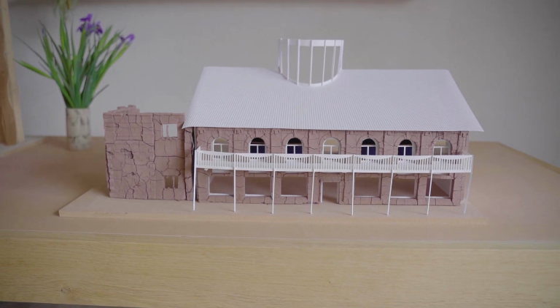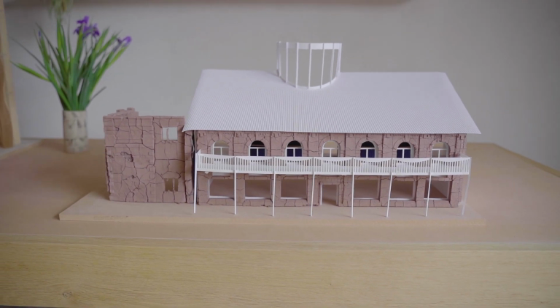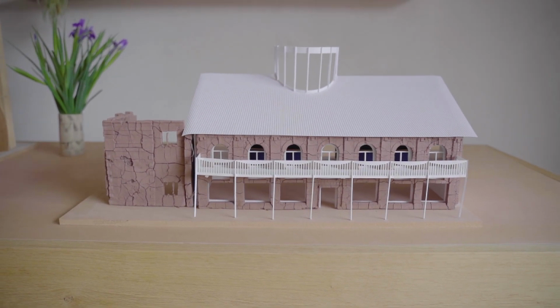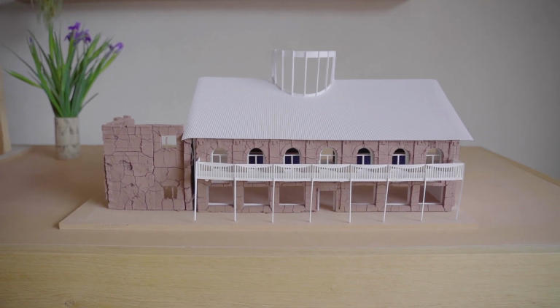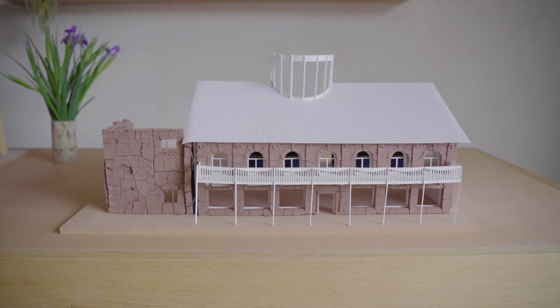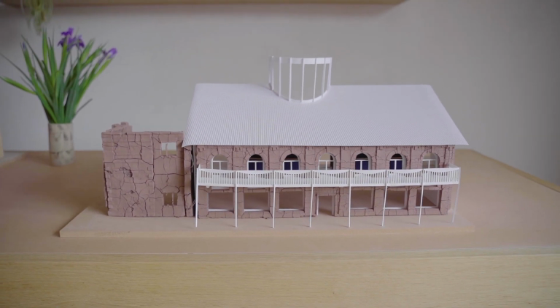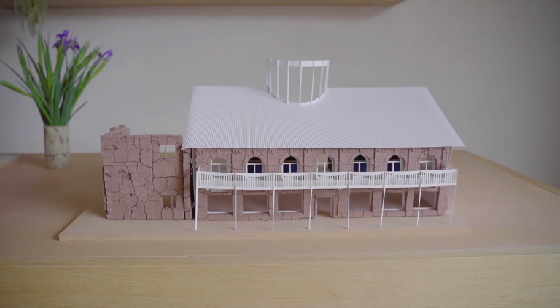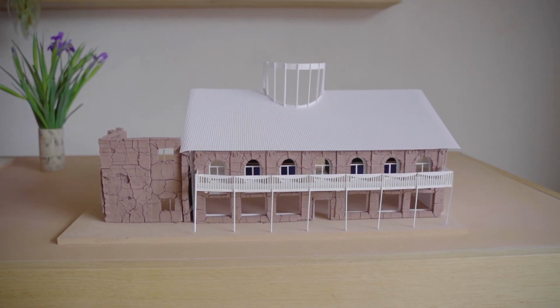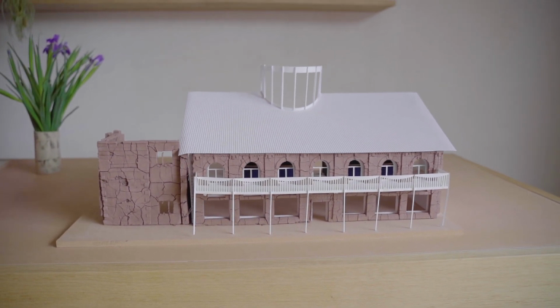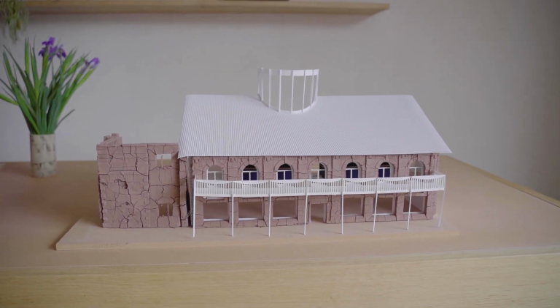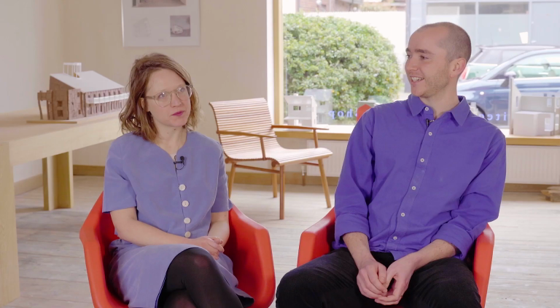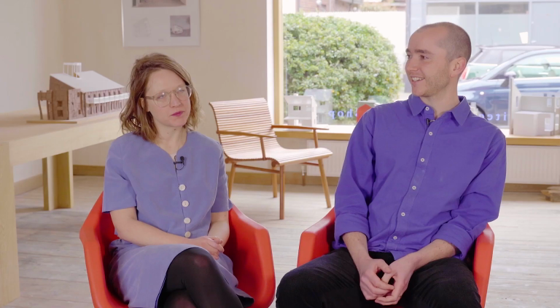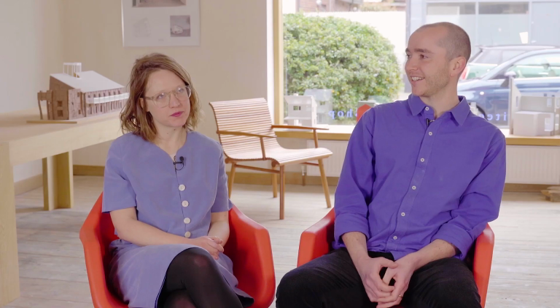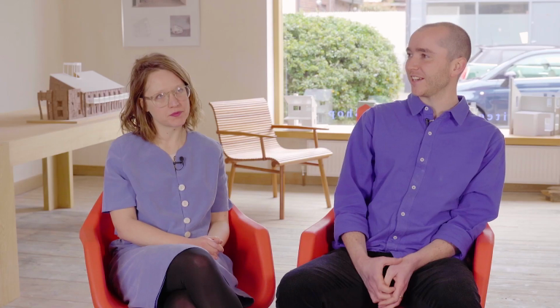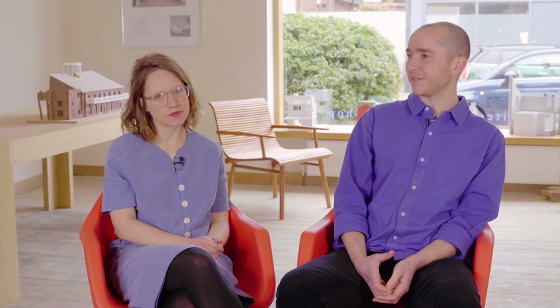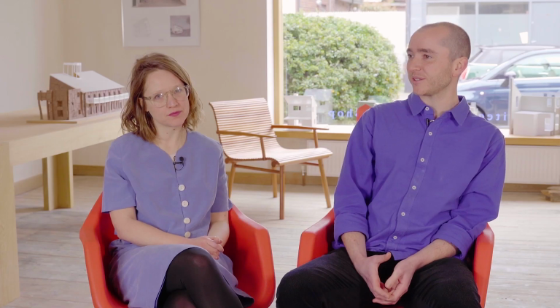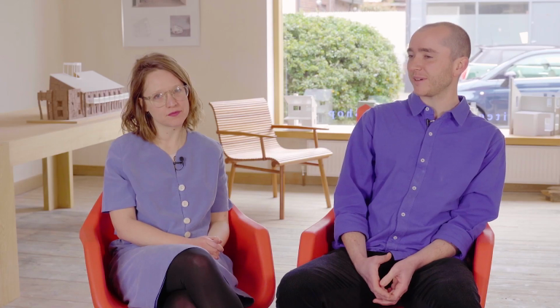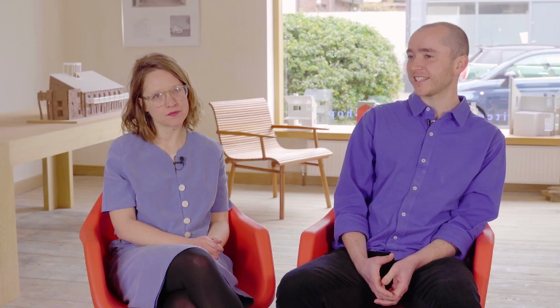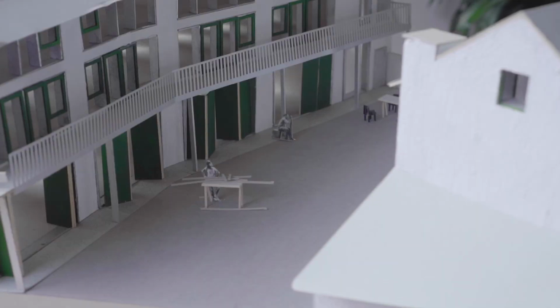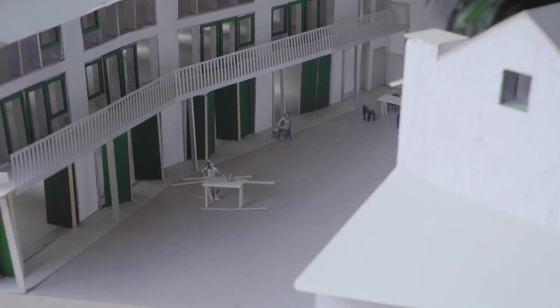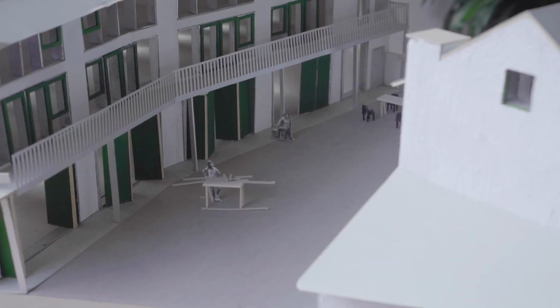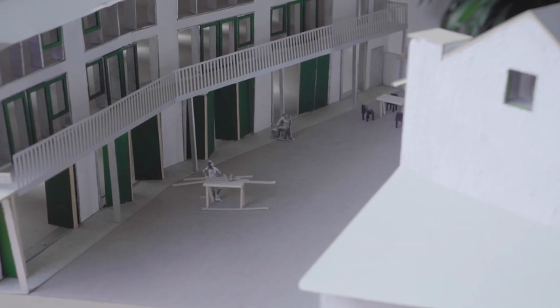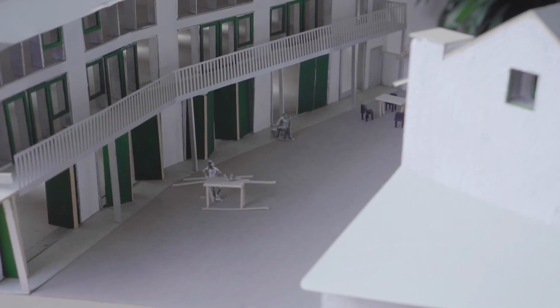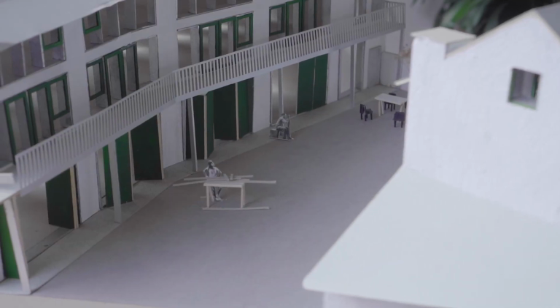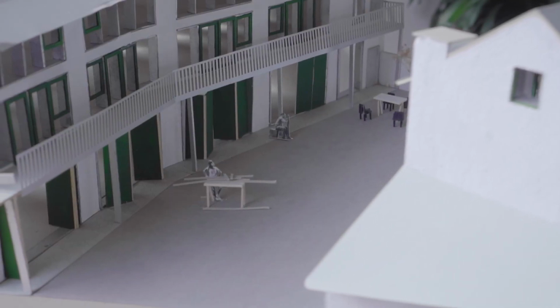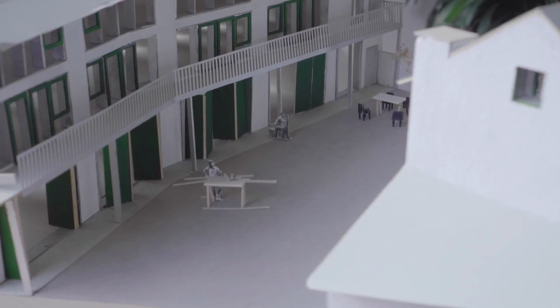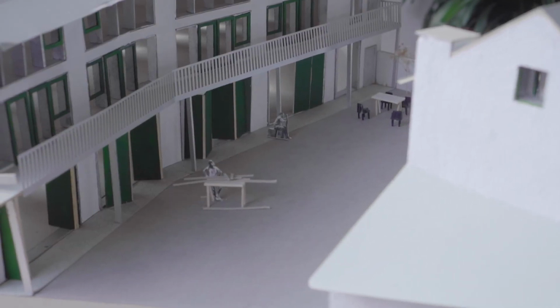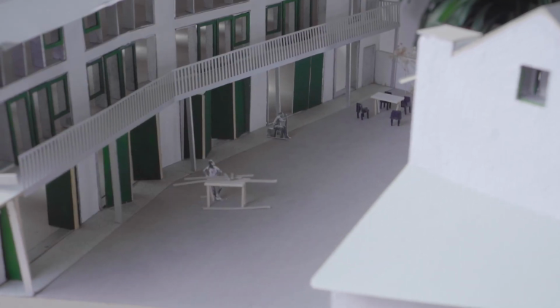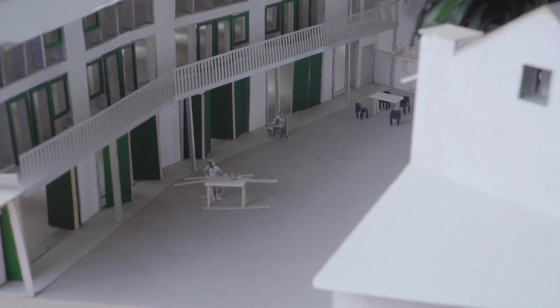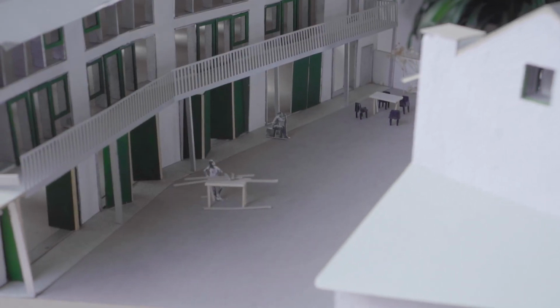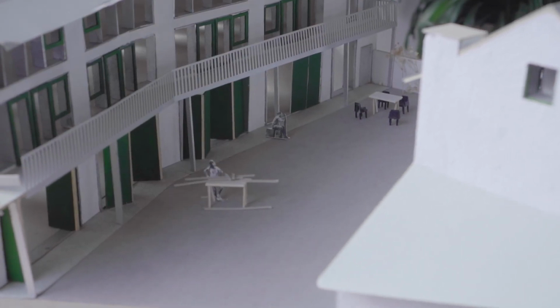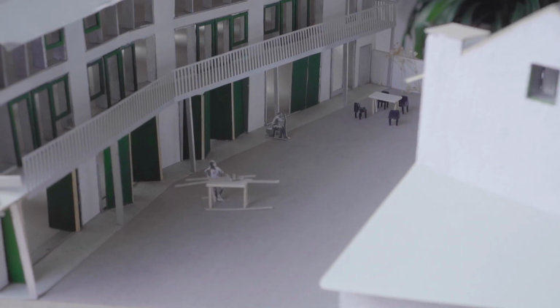It's a studio where we work, it's an exhibition space. It's really a space to allow conversations to happen.